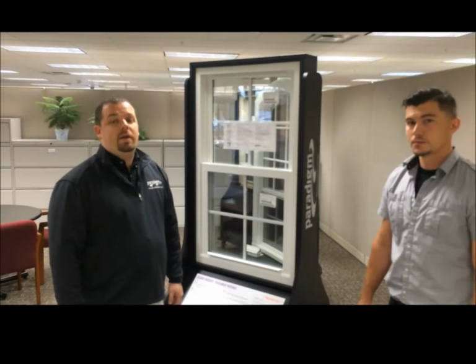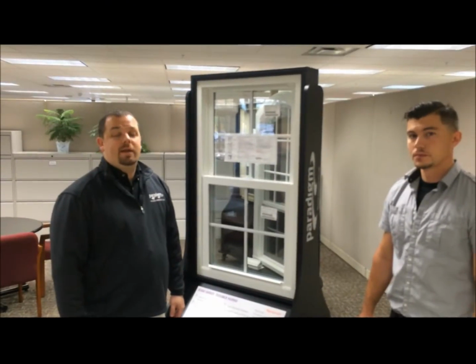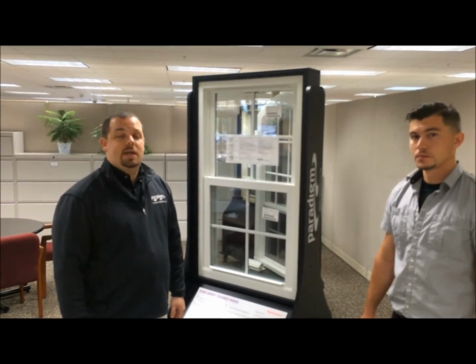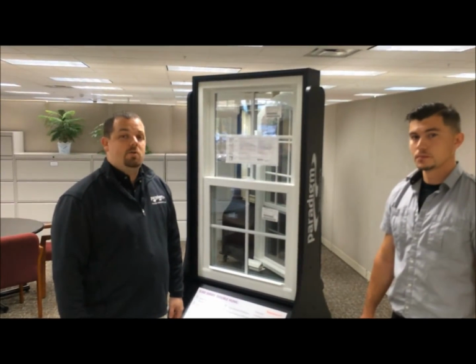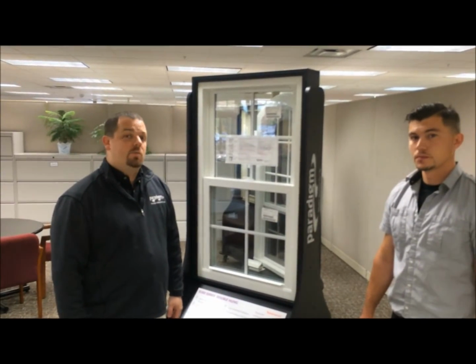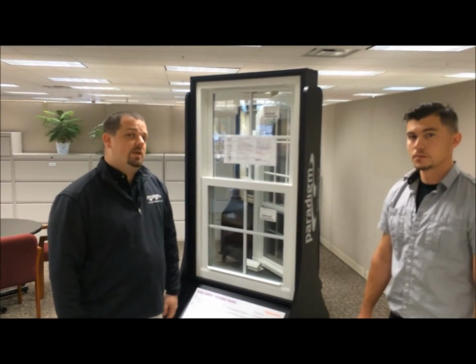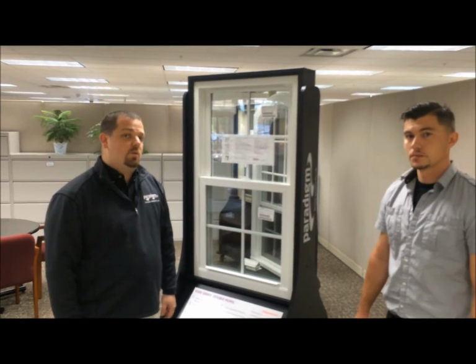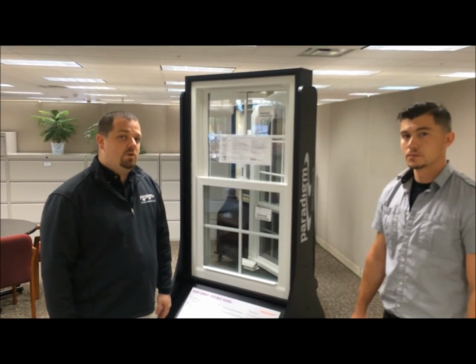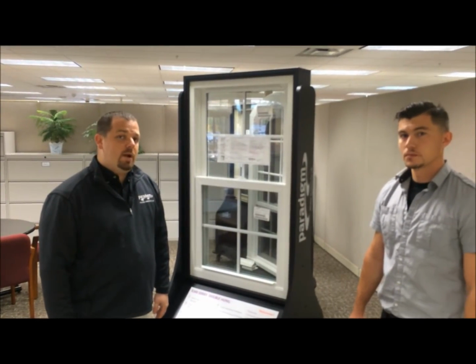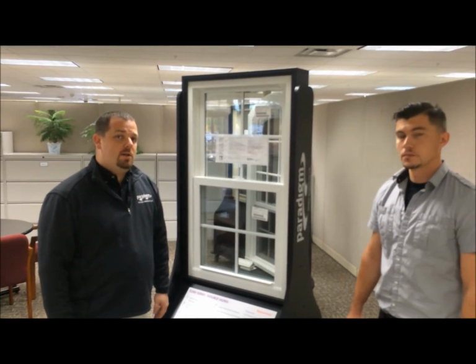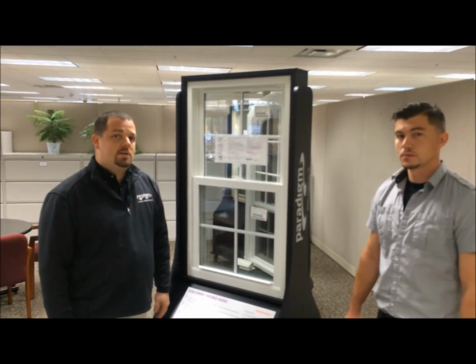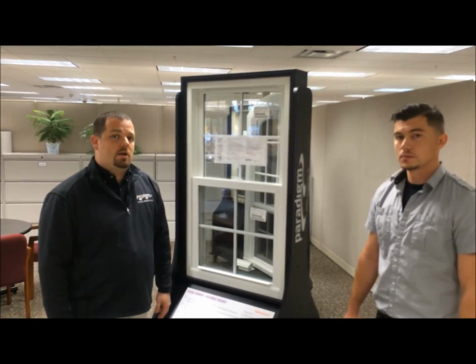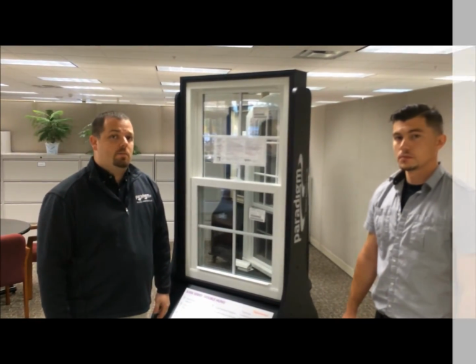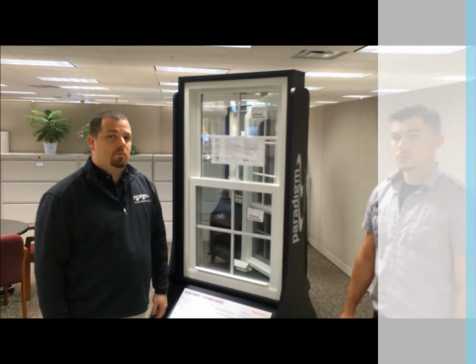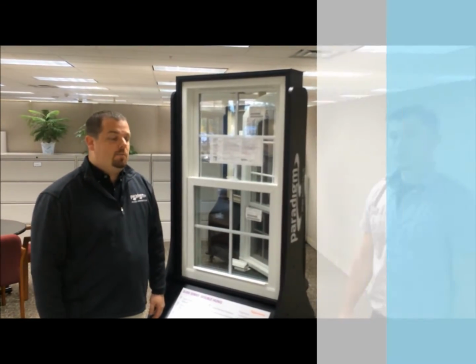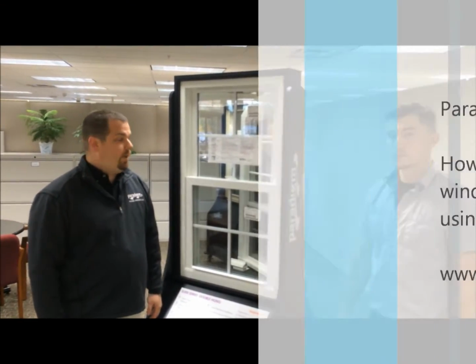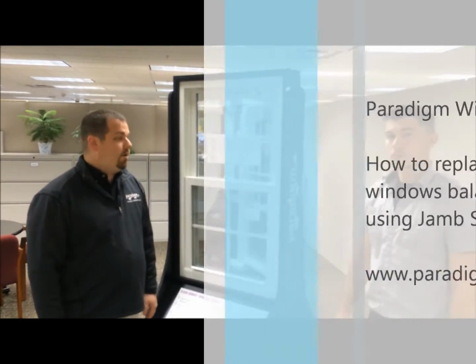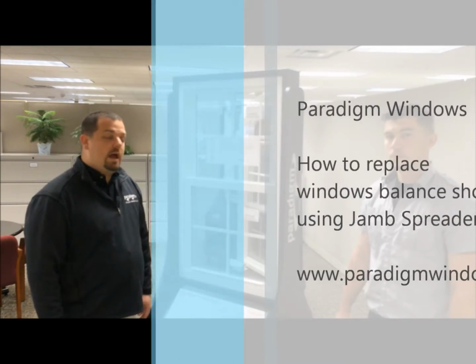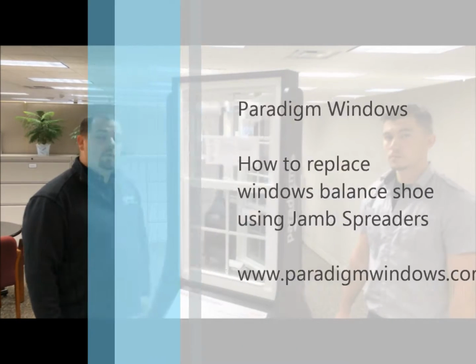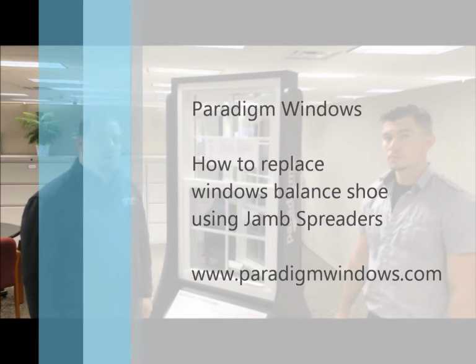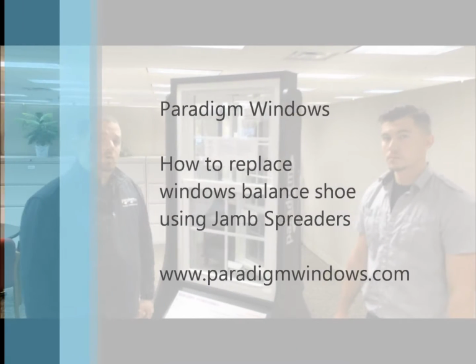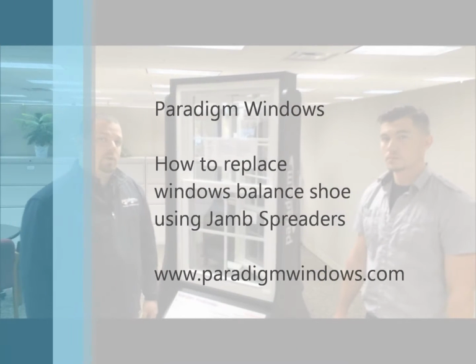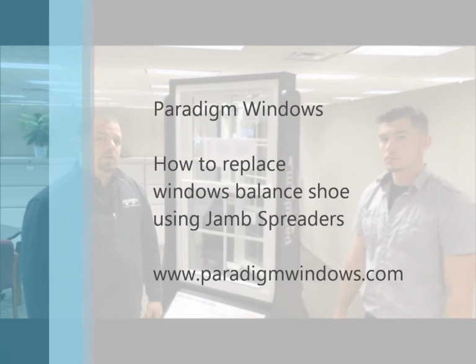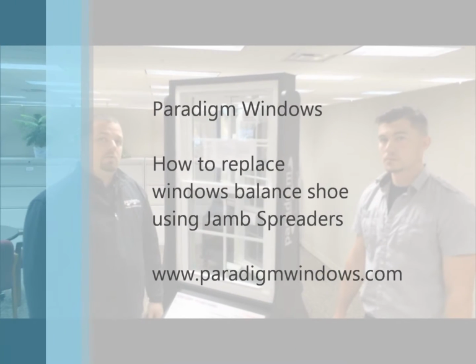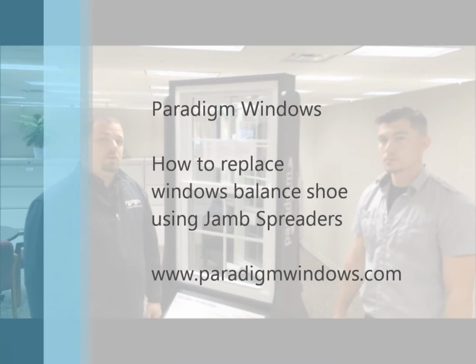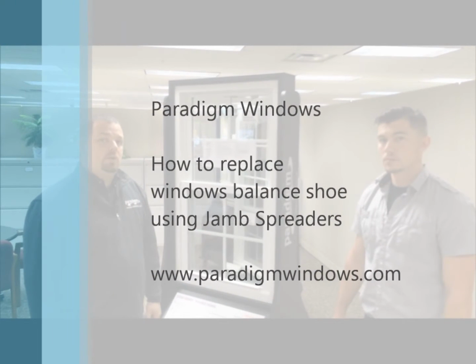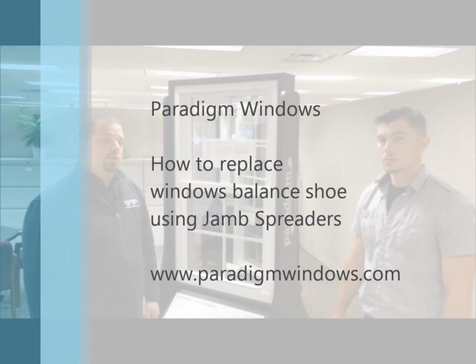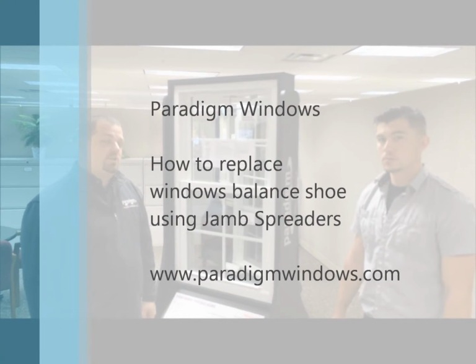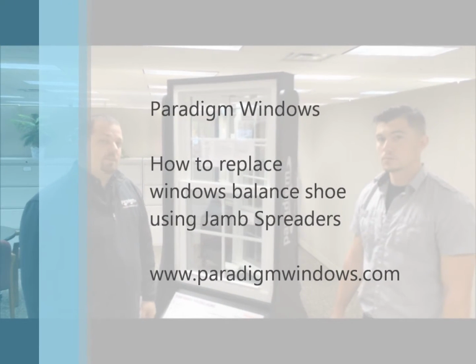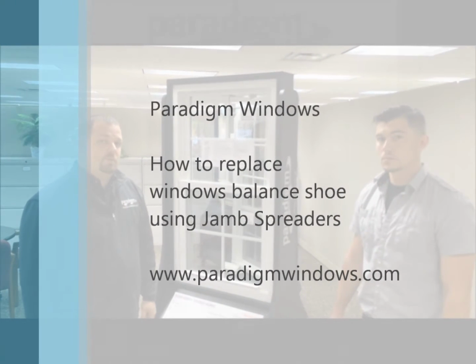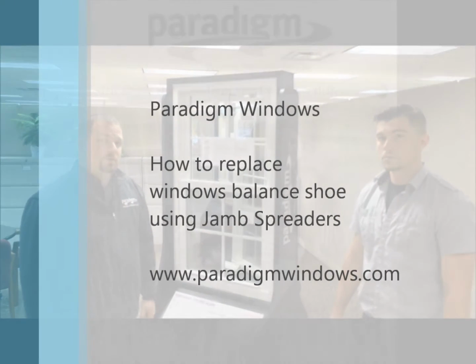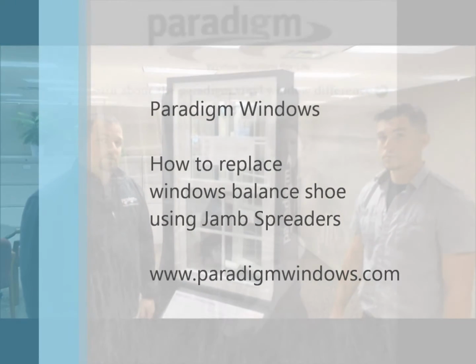And that's how you replace the window balance on a double-hung window using the jam spreaders.